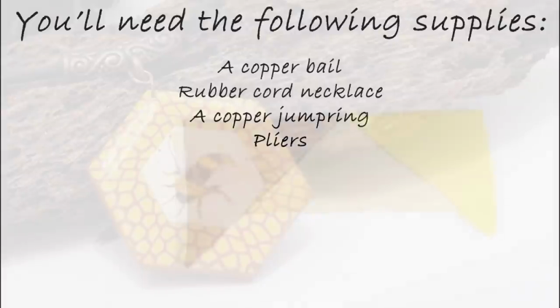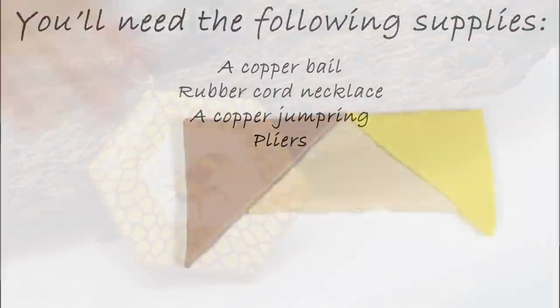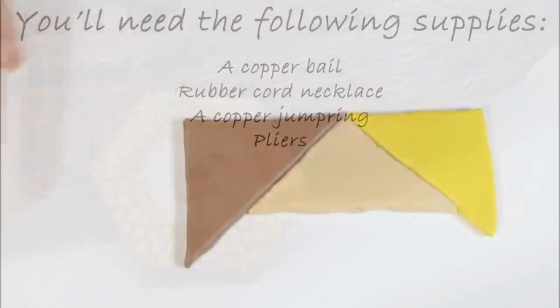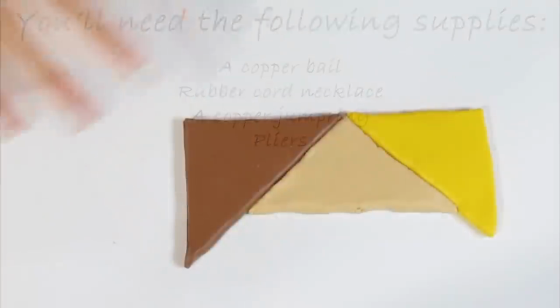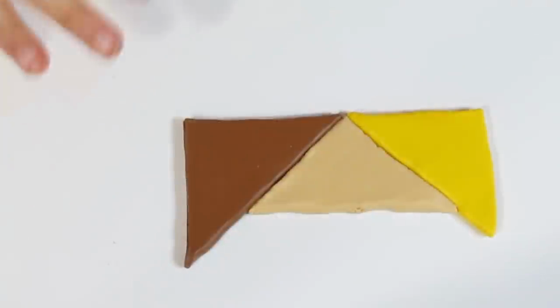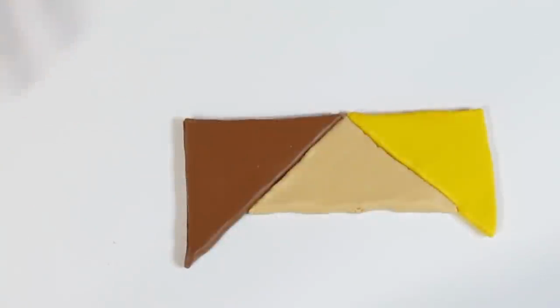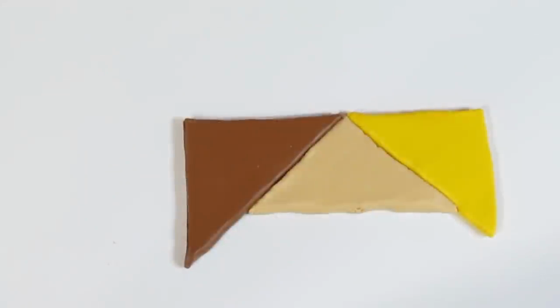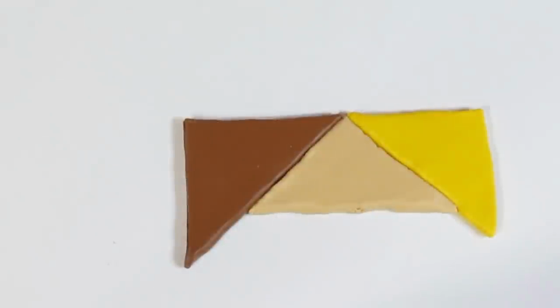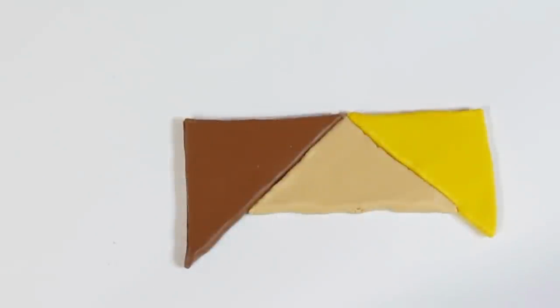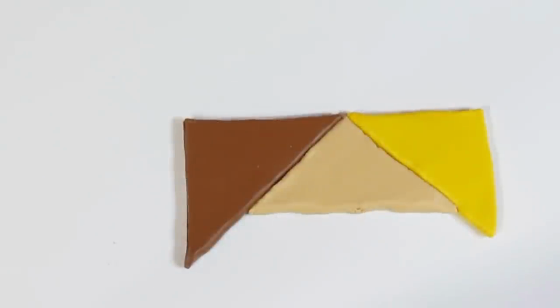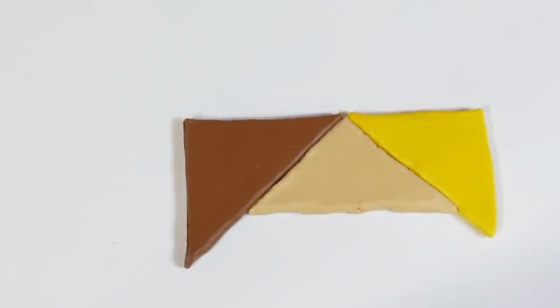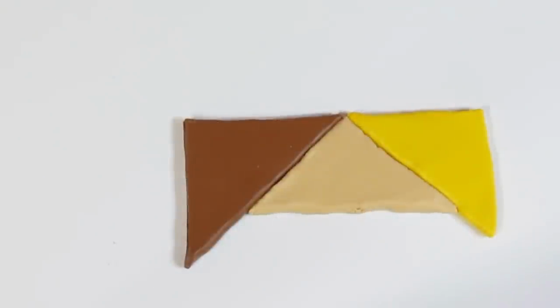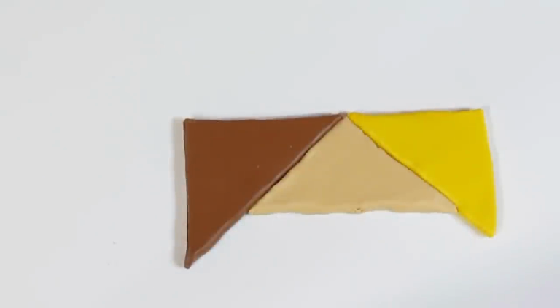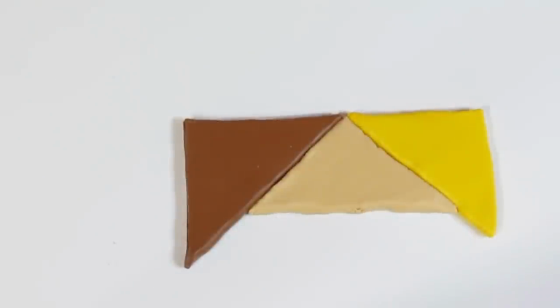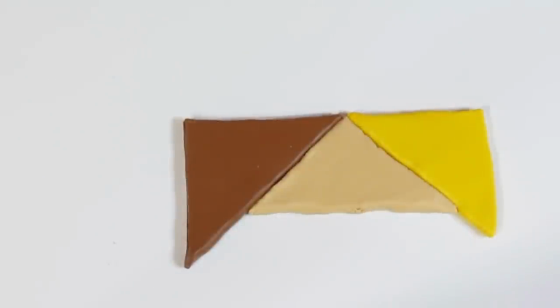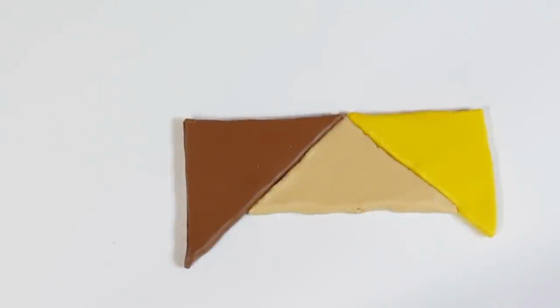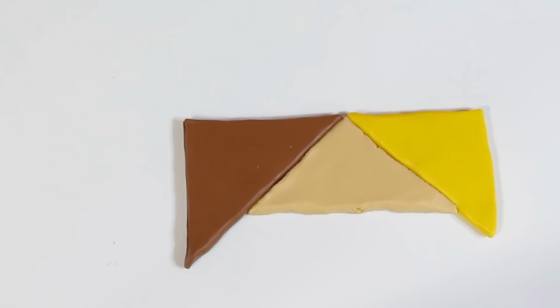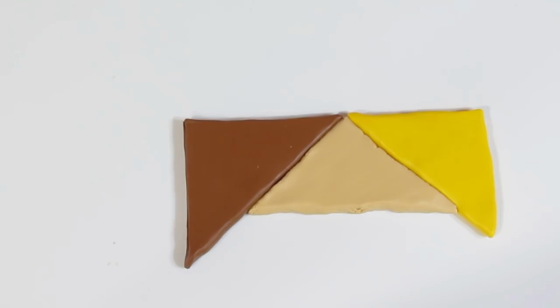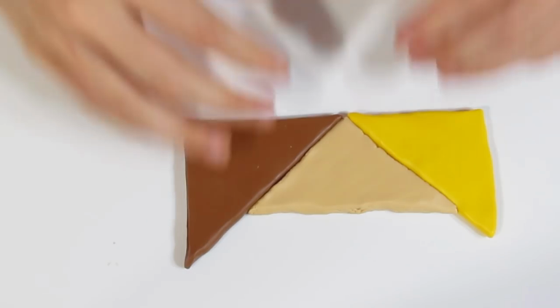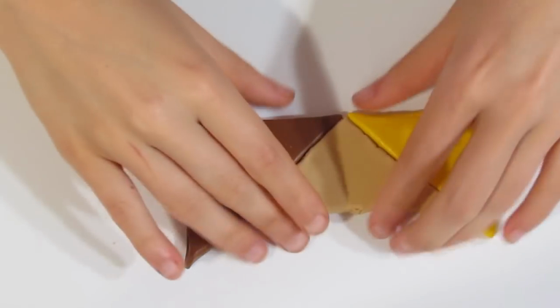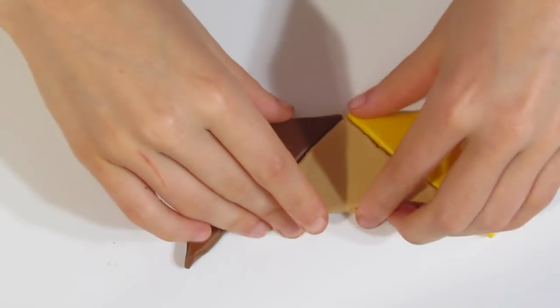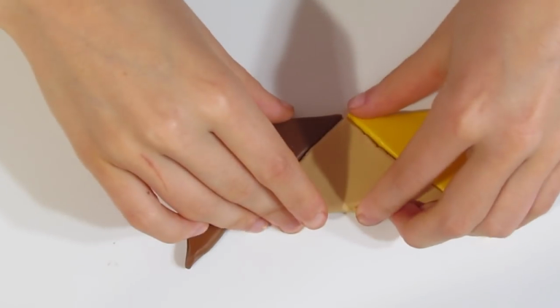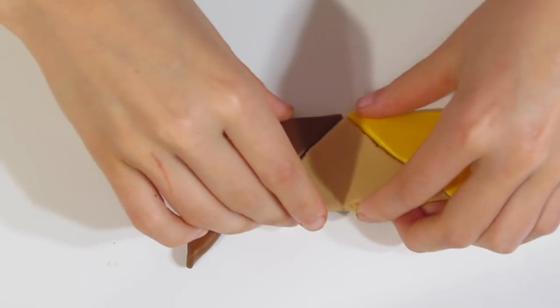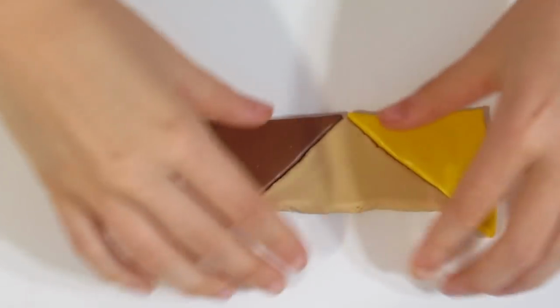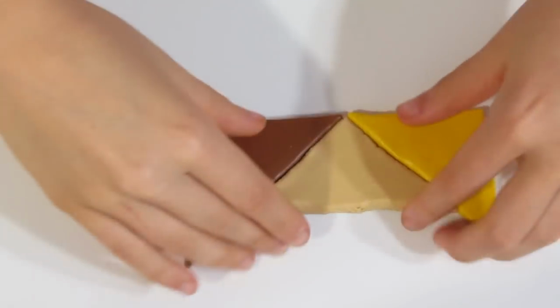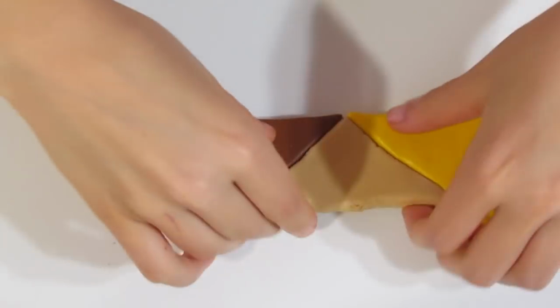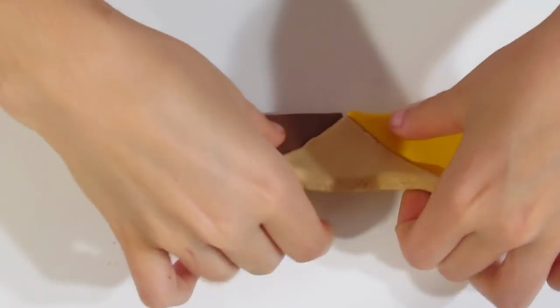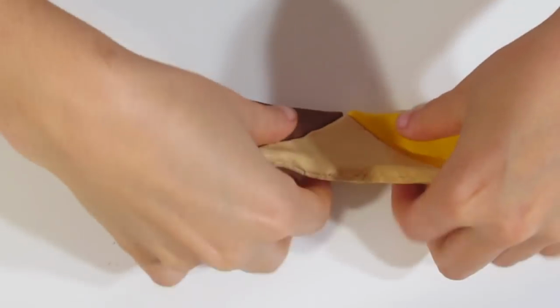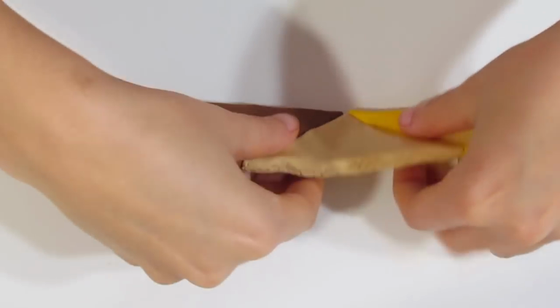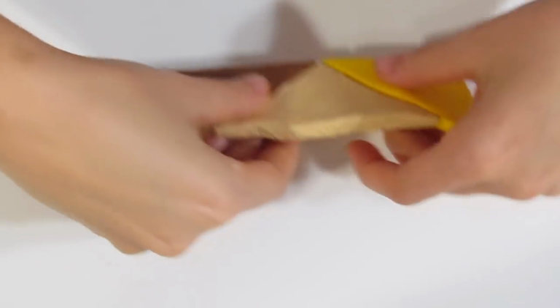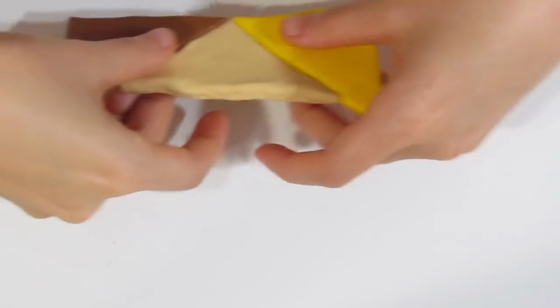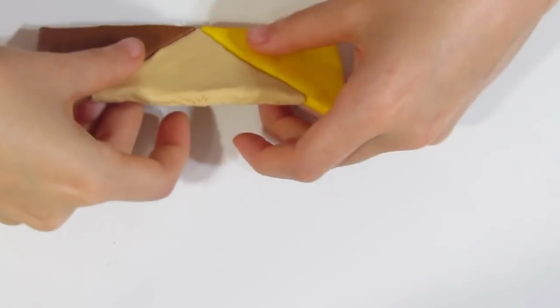Hi guys, Samantha from Gessima Tutorials here, and today I'm going to show you how to create a honeycomb cane.